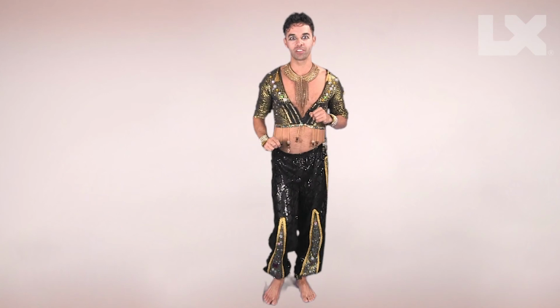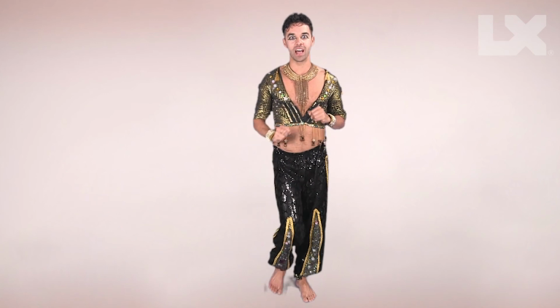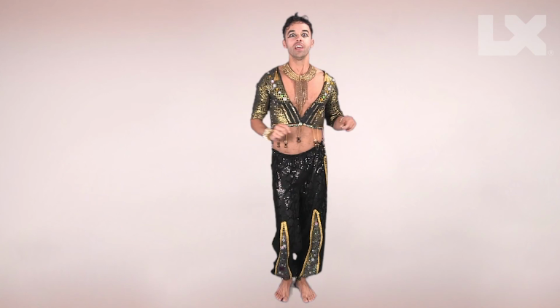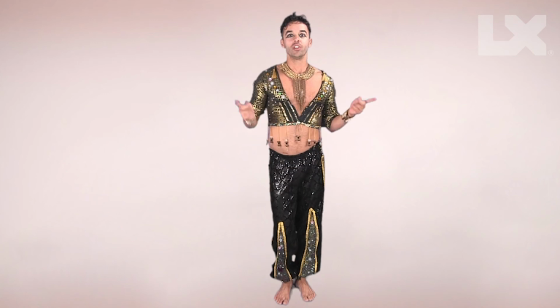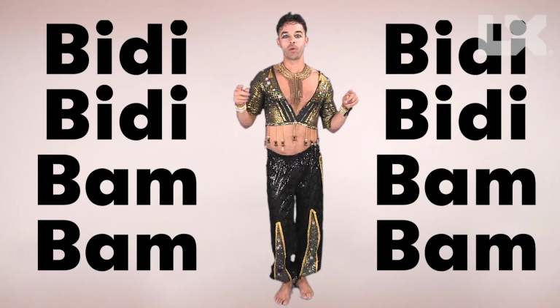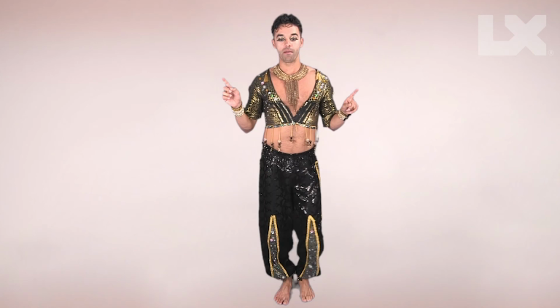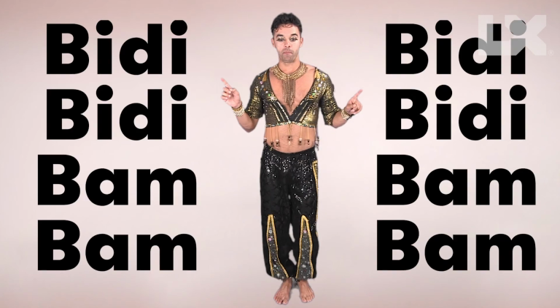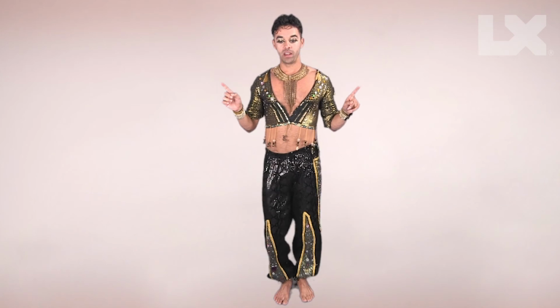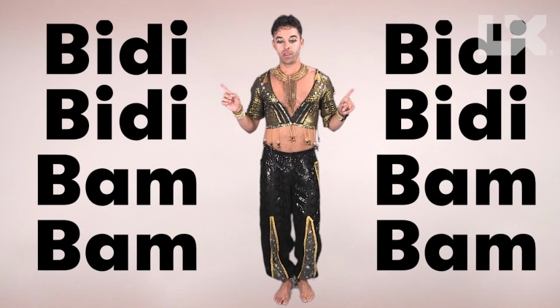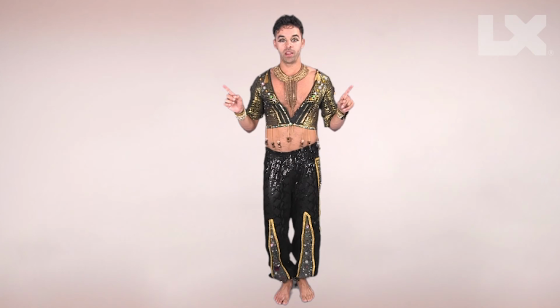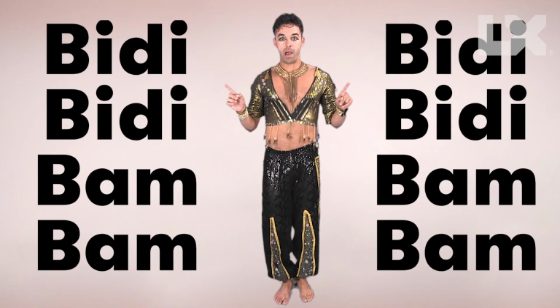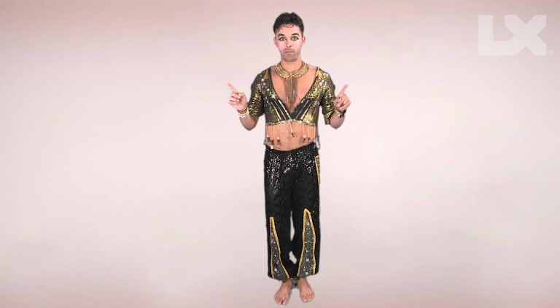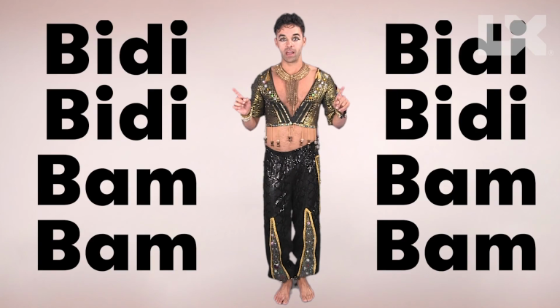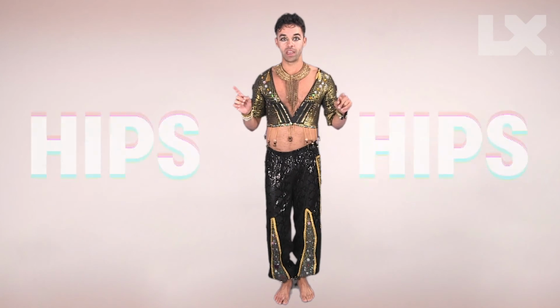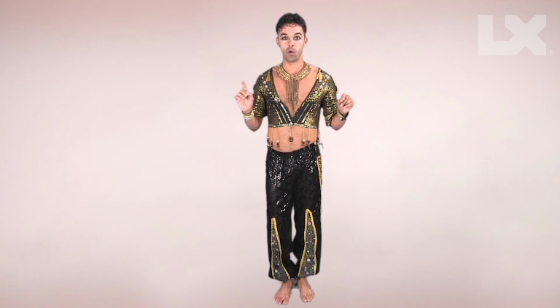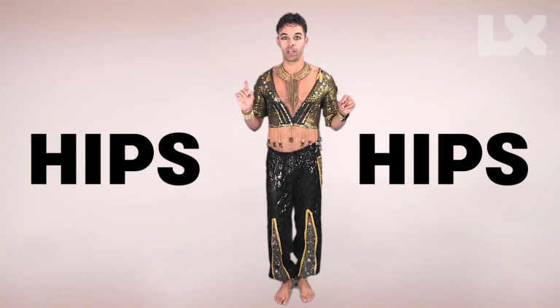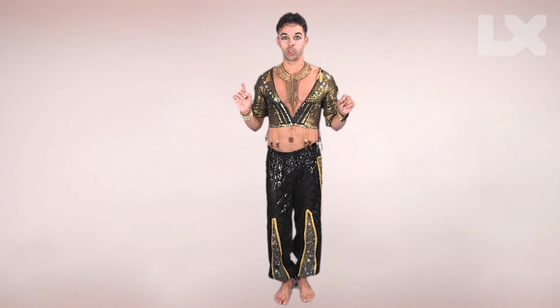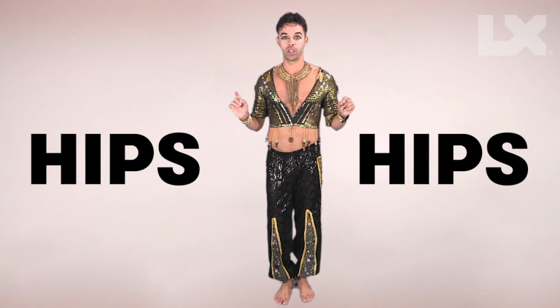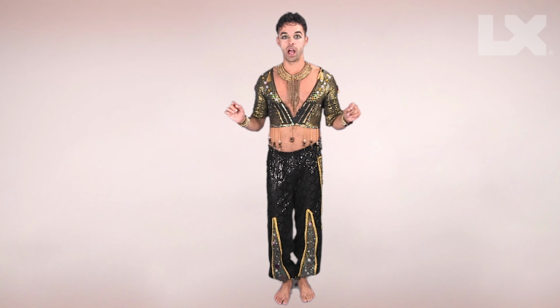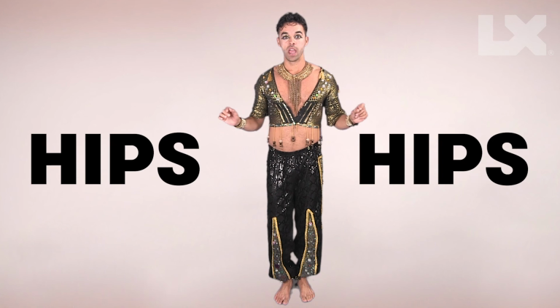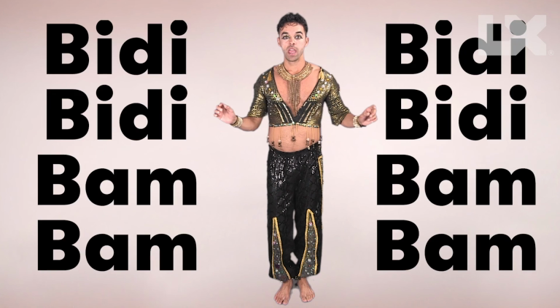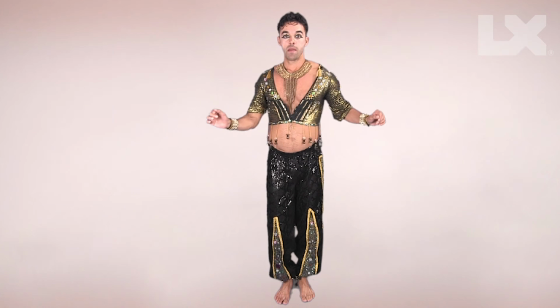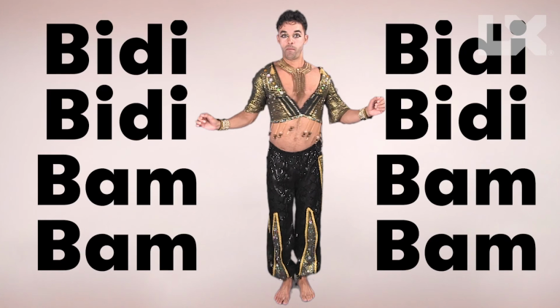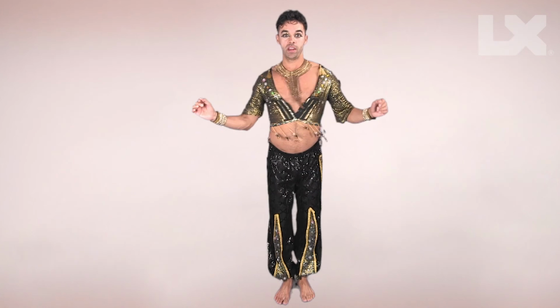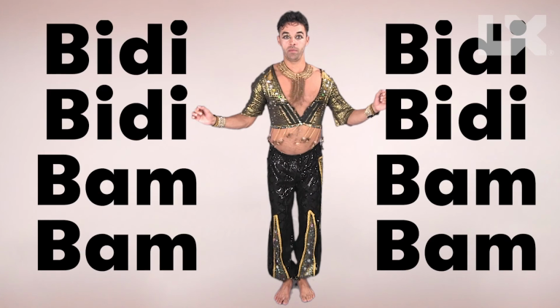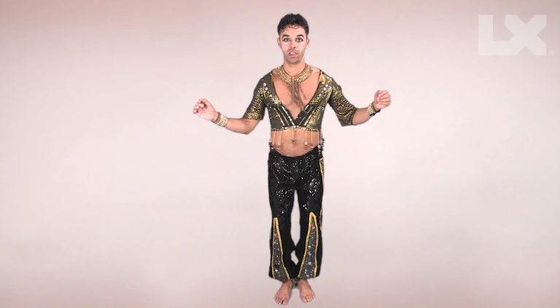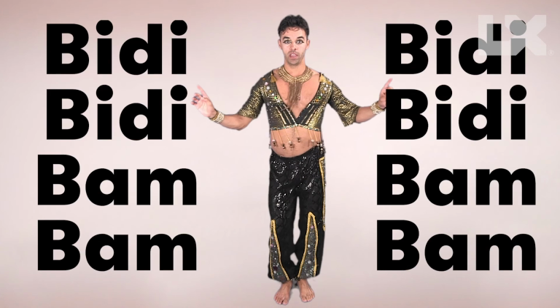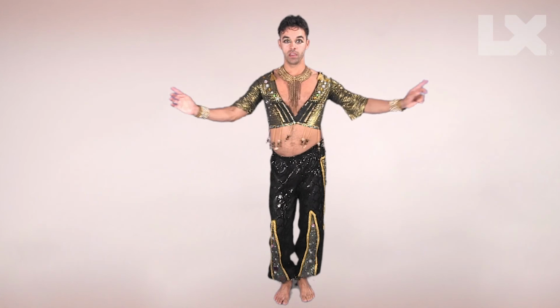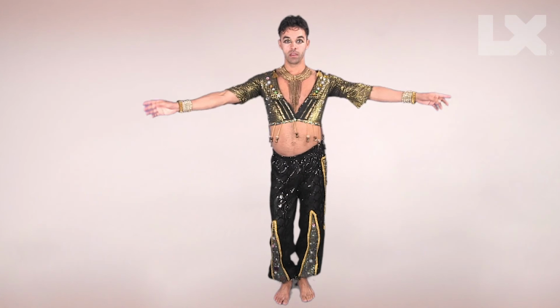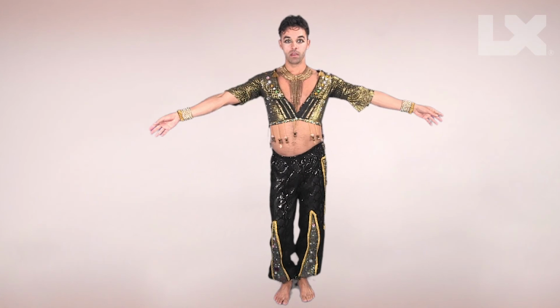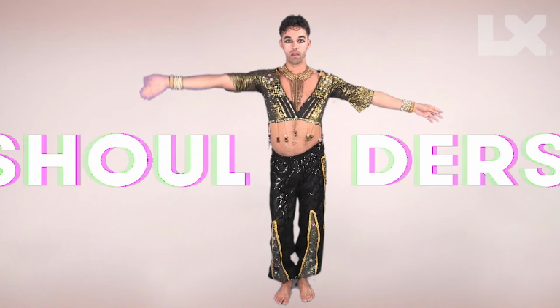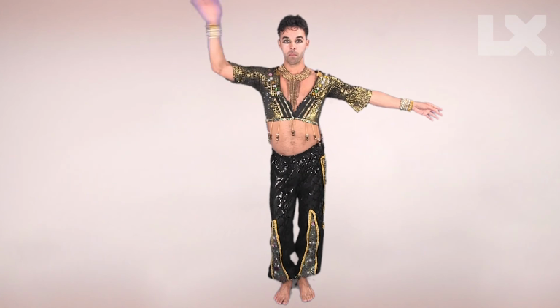How's that? So we have a Biddy Biddy Bambam, and now we're going to do the Biddy Biddy Bambam.